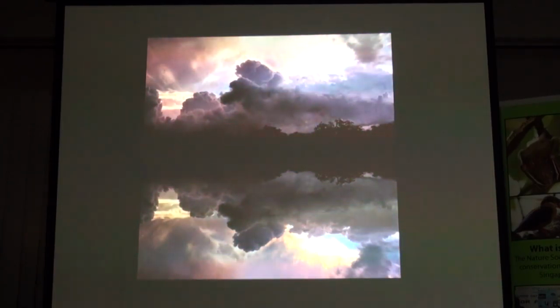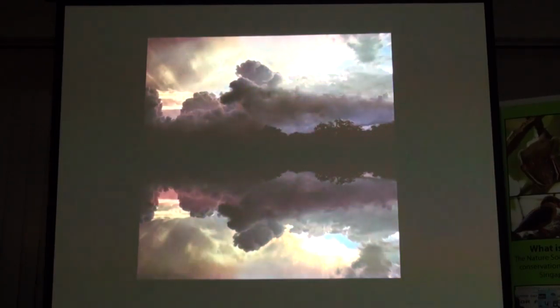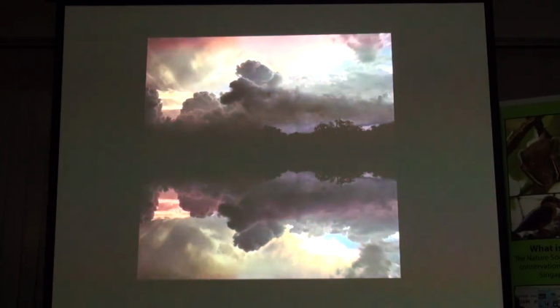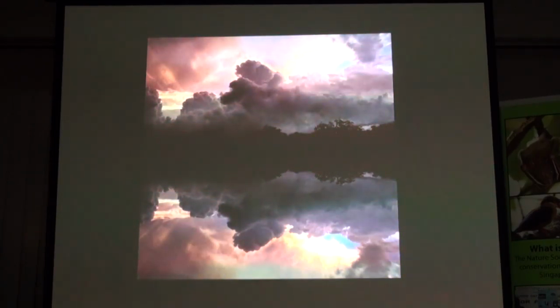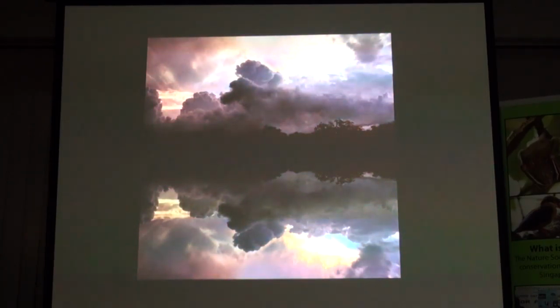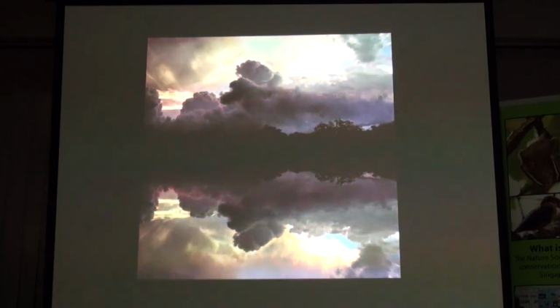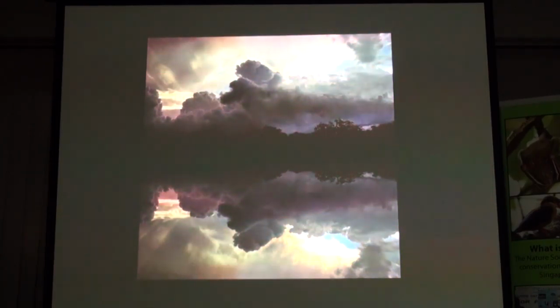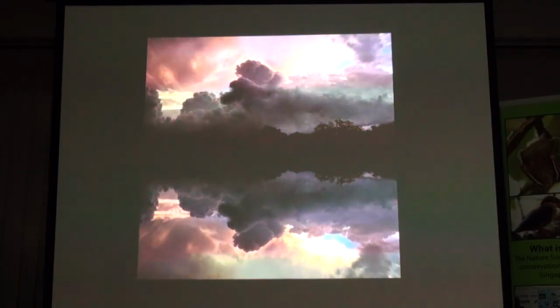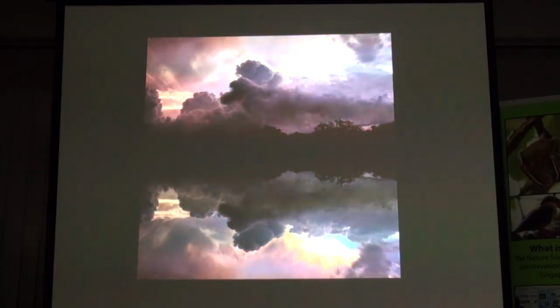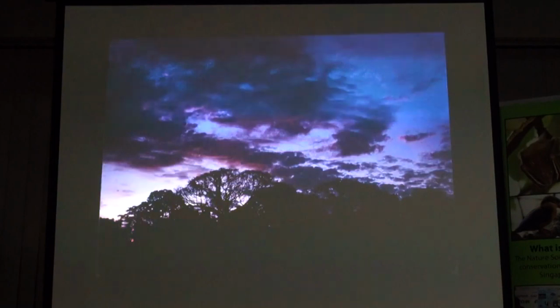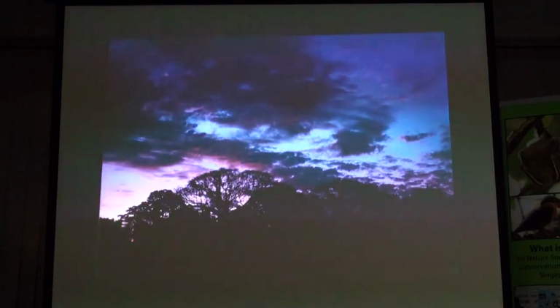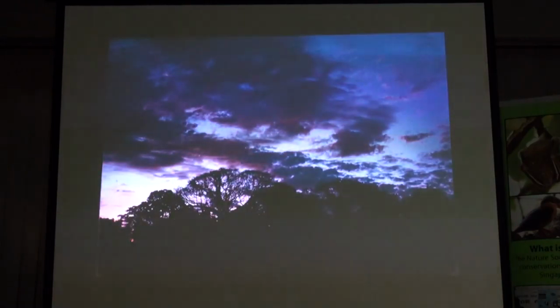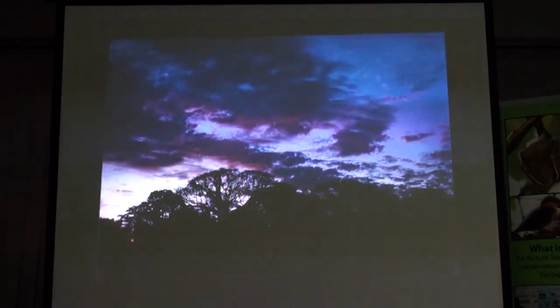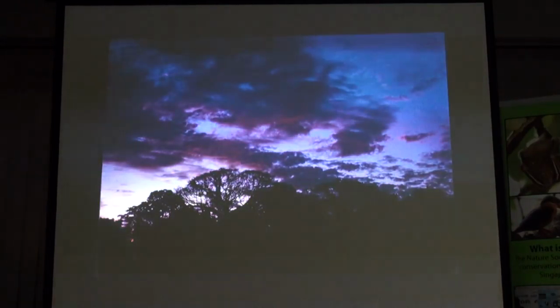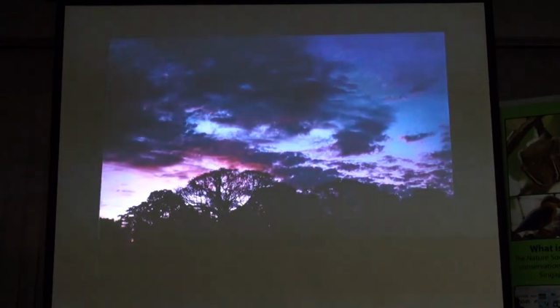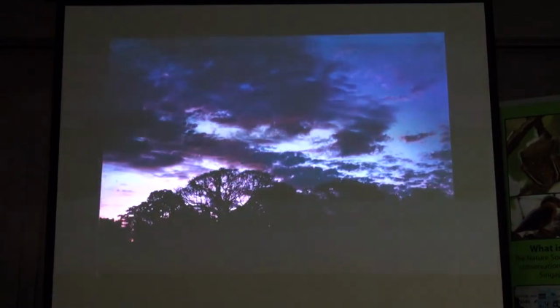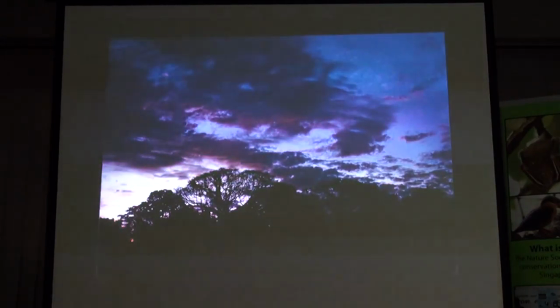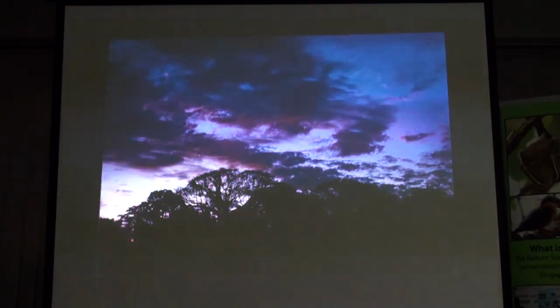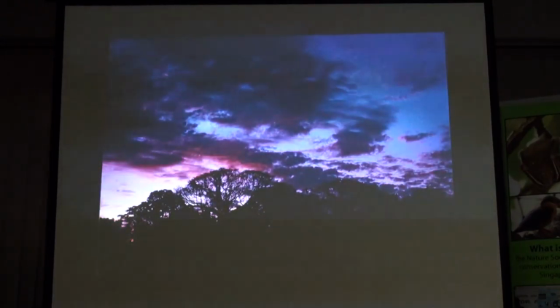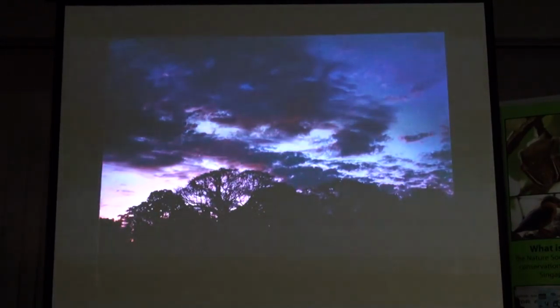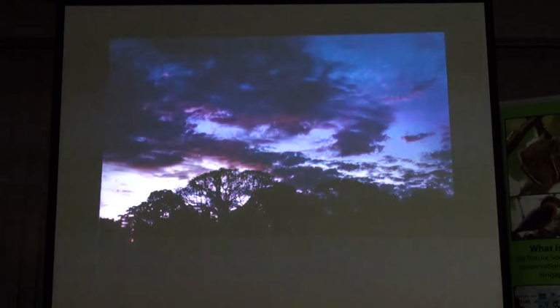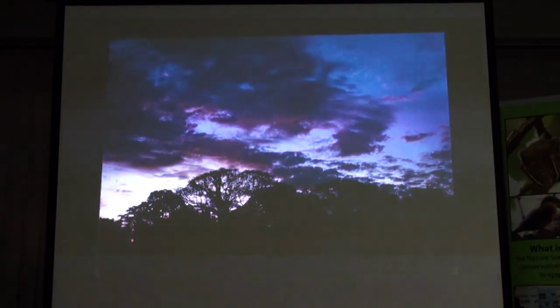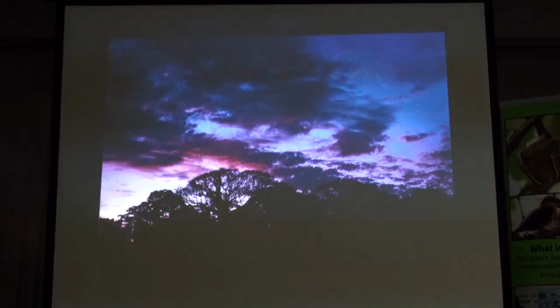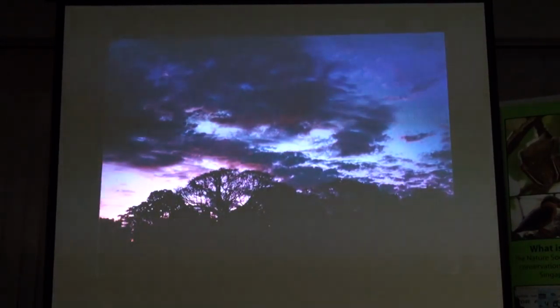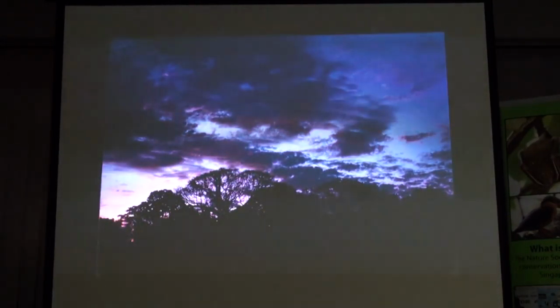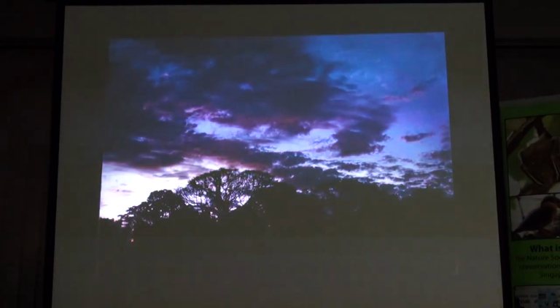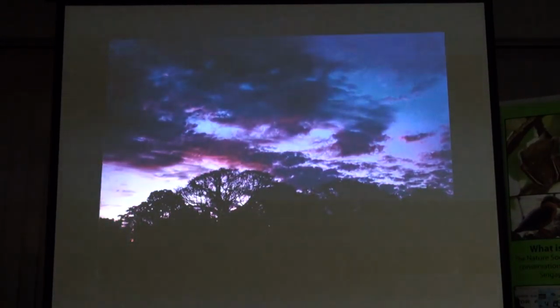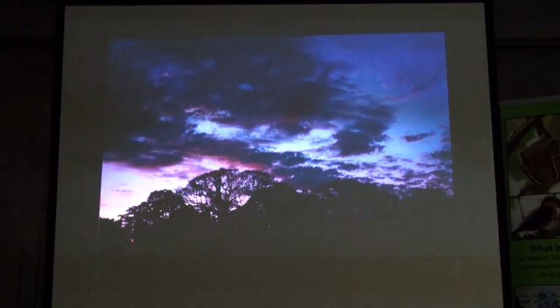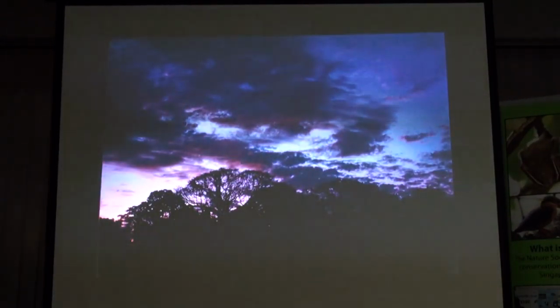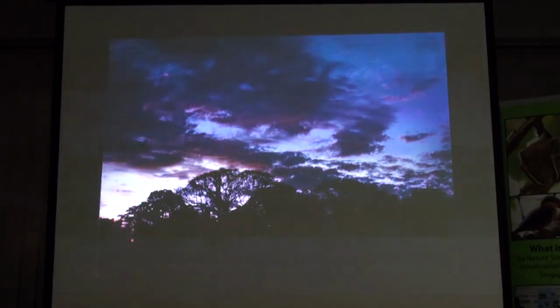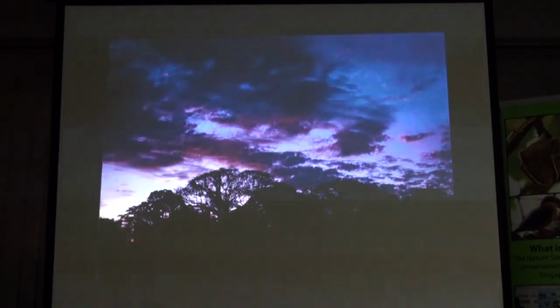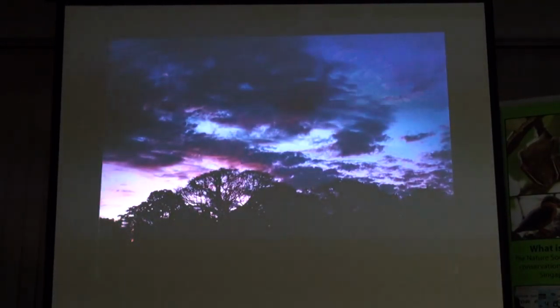To me, the clouds were extremely beautiful. That's what I love about Singapore too — these huge rain clouds that form.